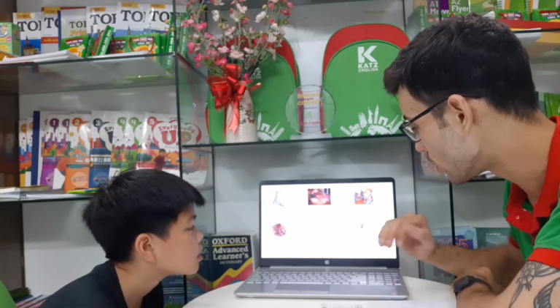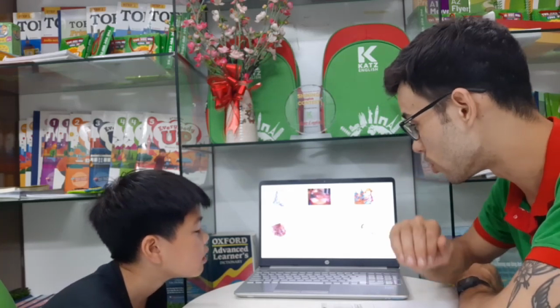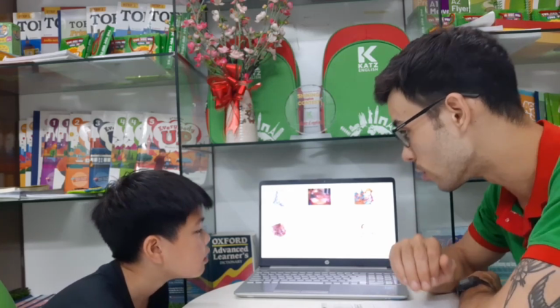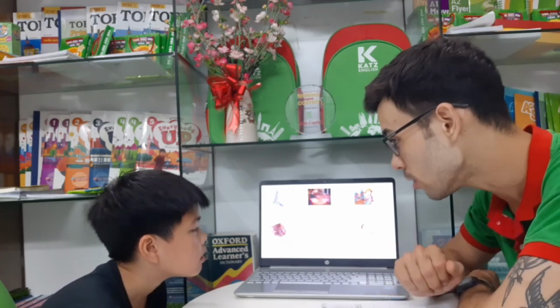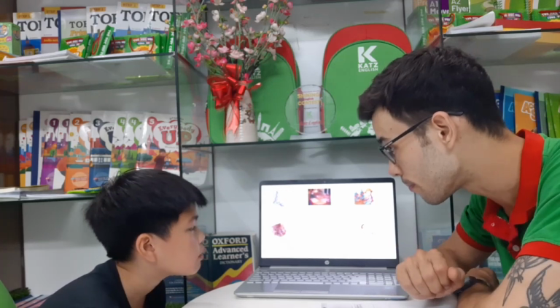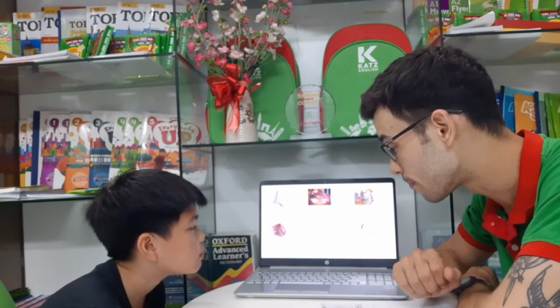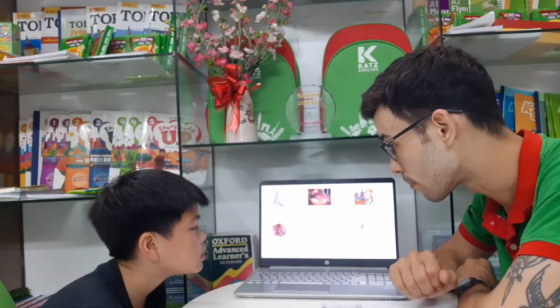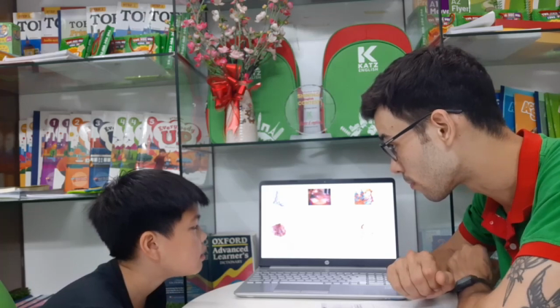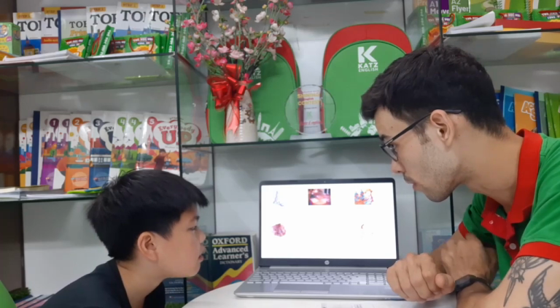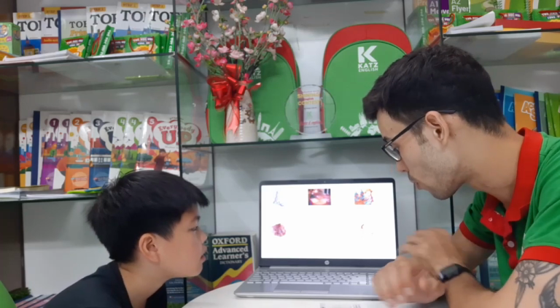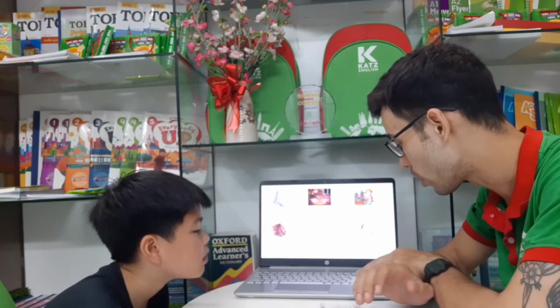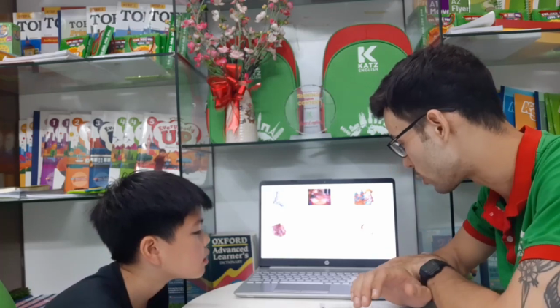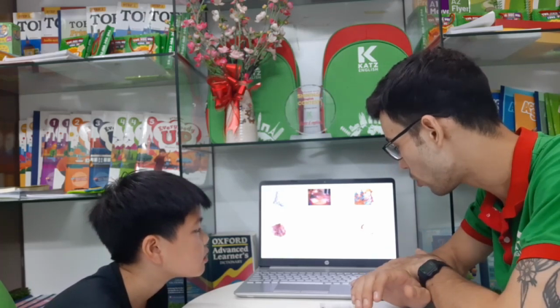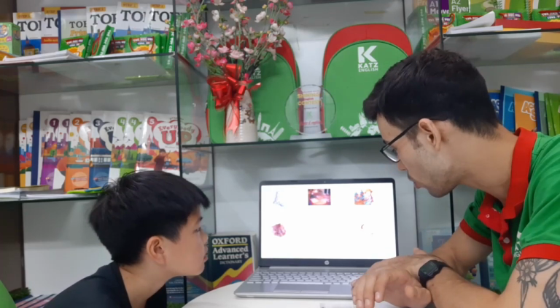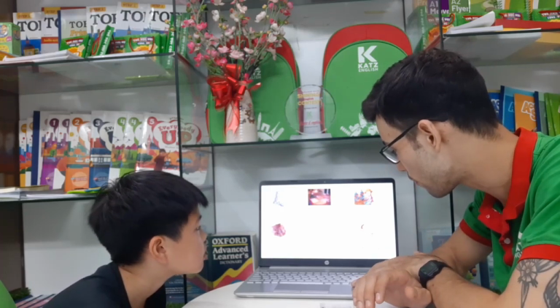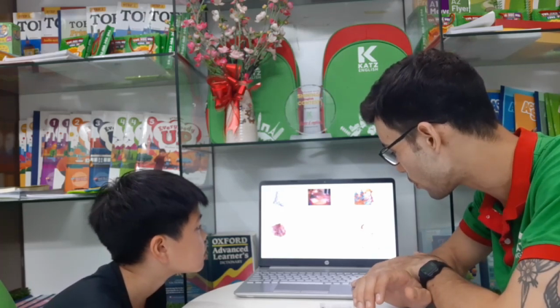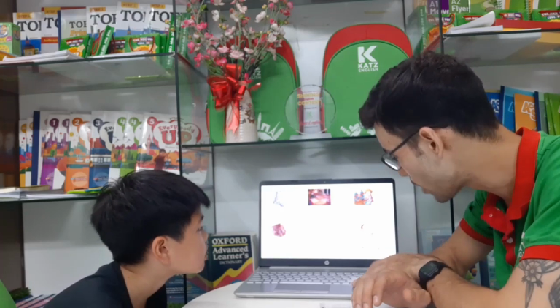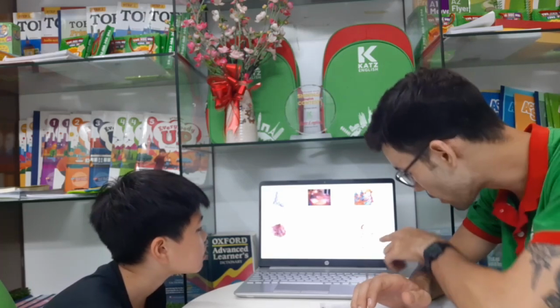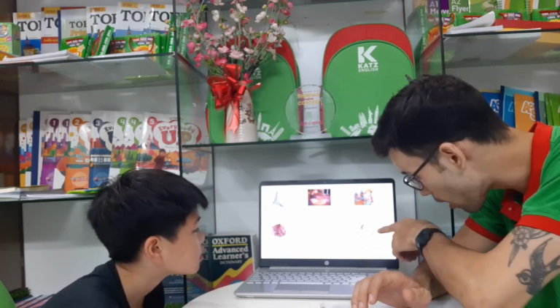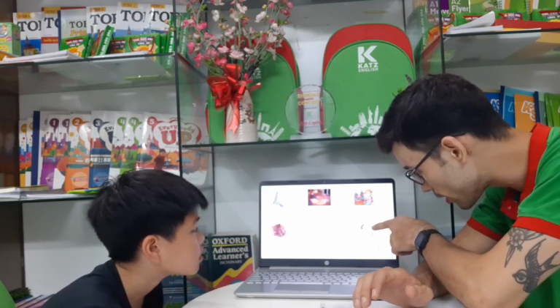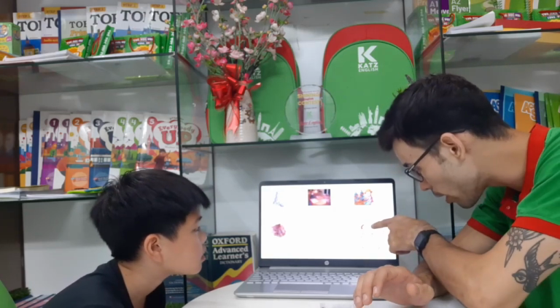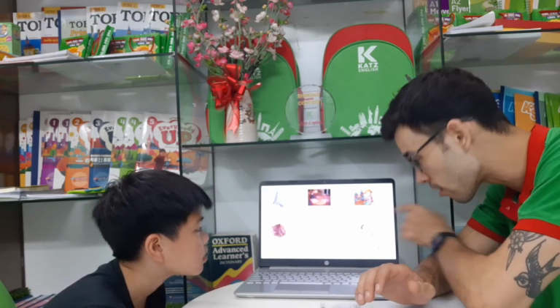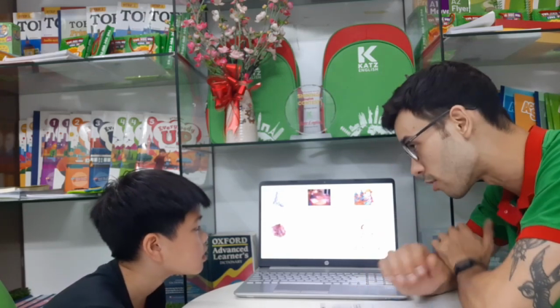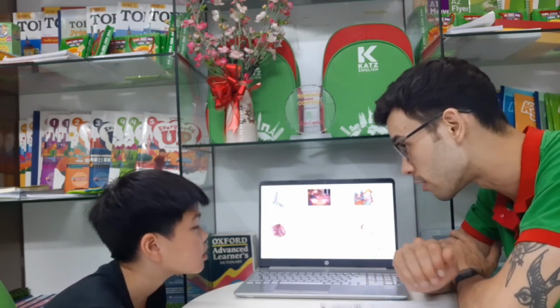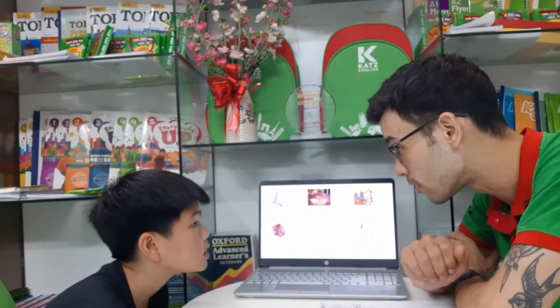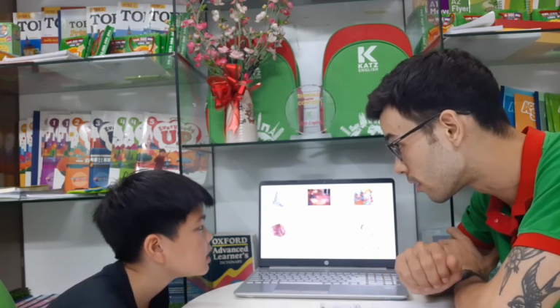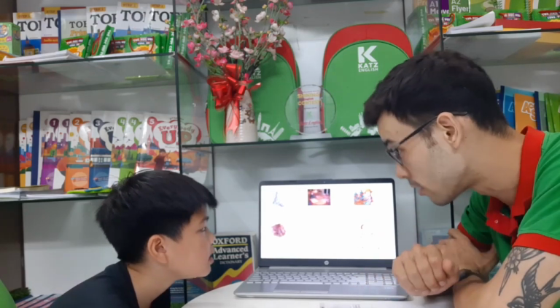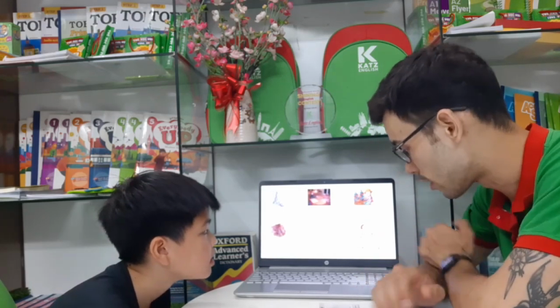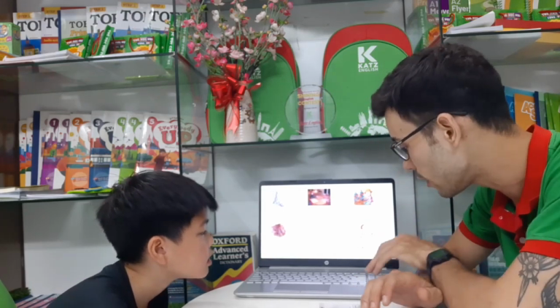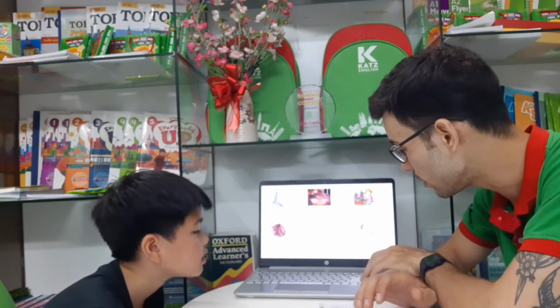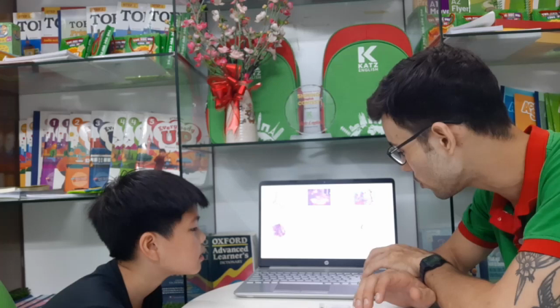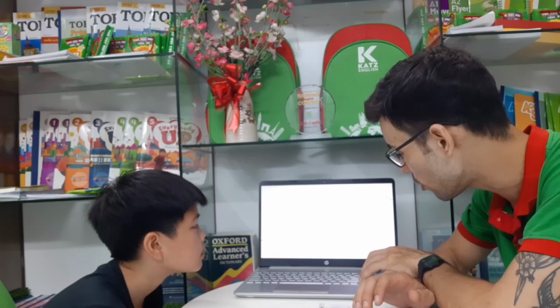What is she doing? Walk the dog. Walk the dog. Very good. And how is the weather? Sunny. Sunny. Good job.